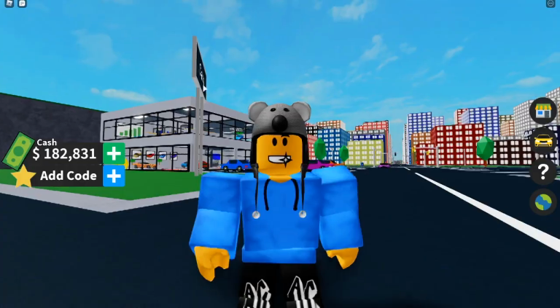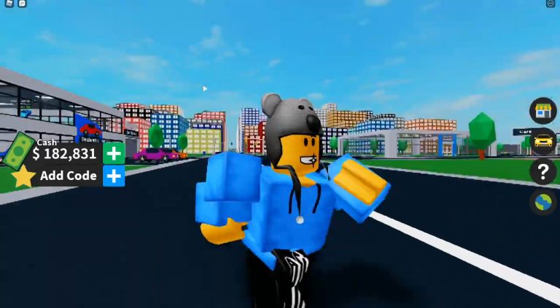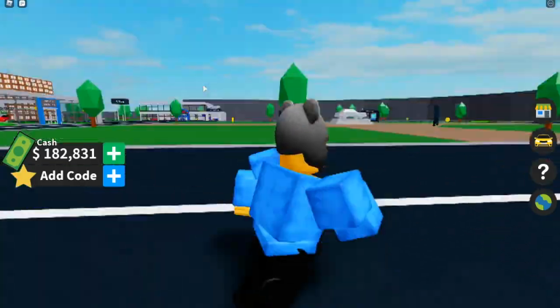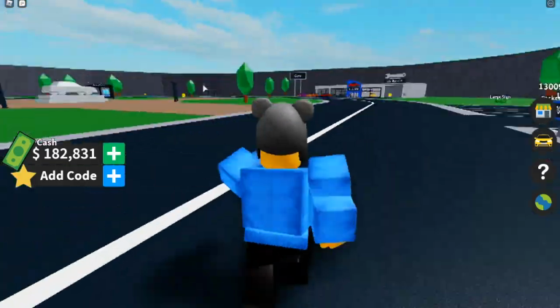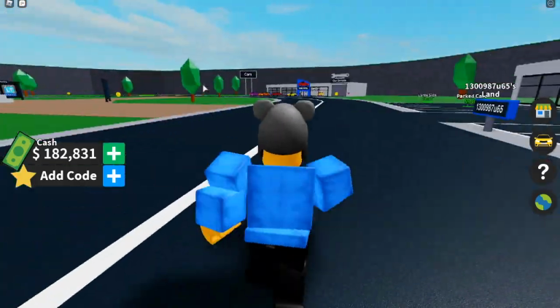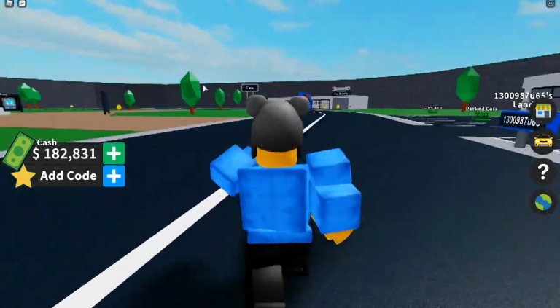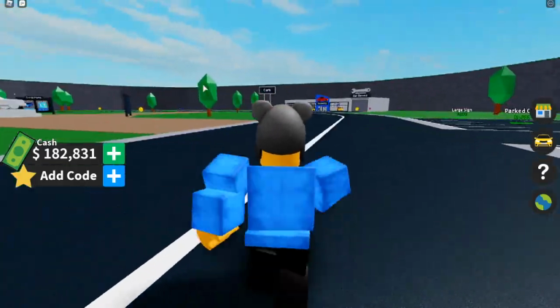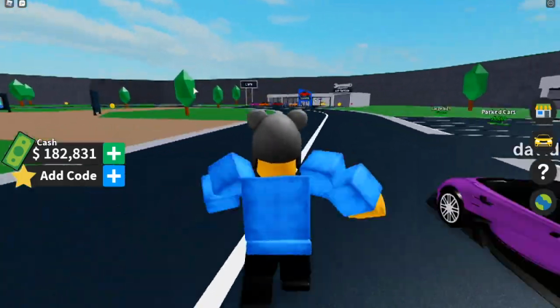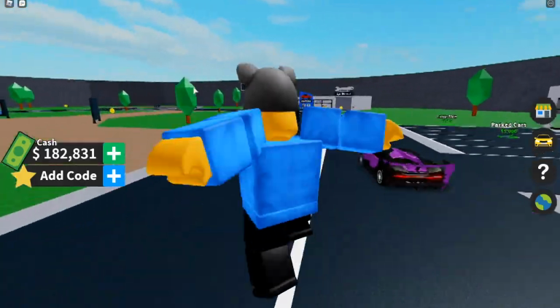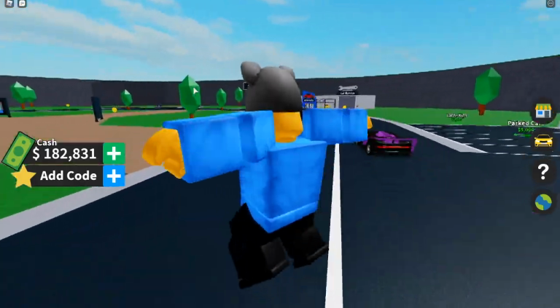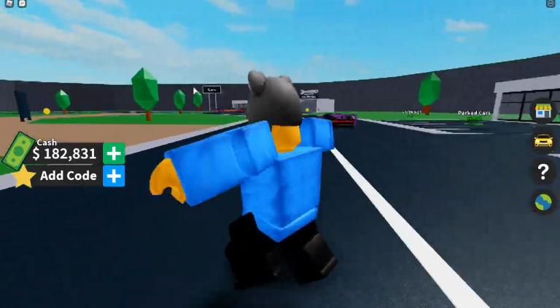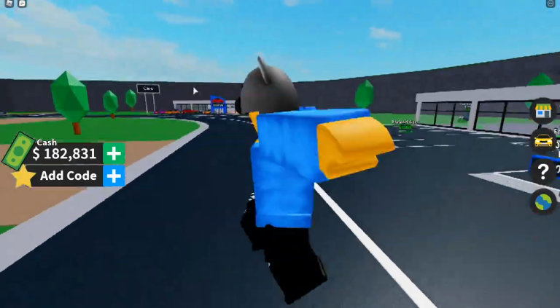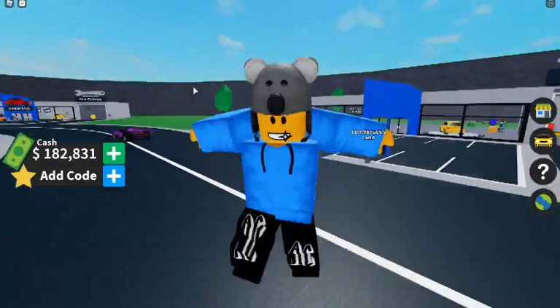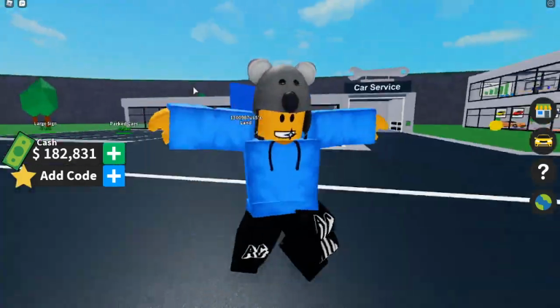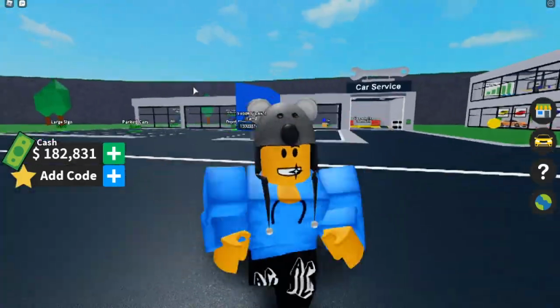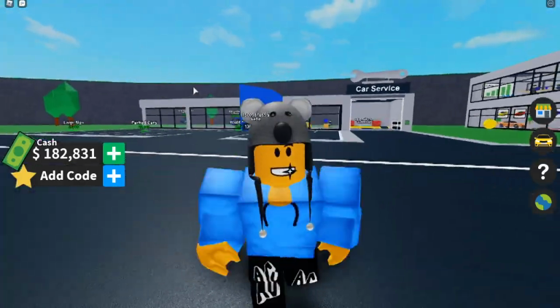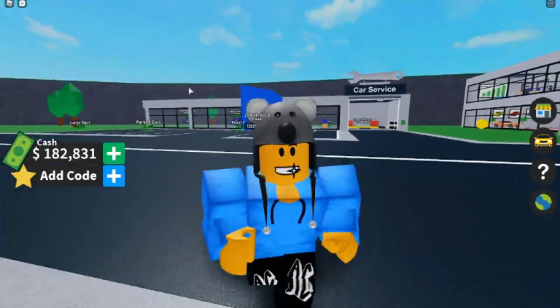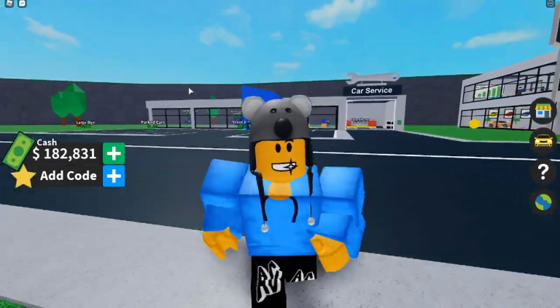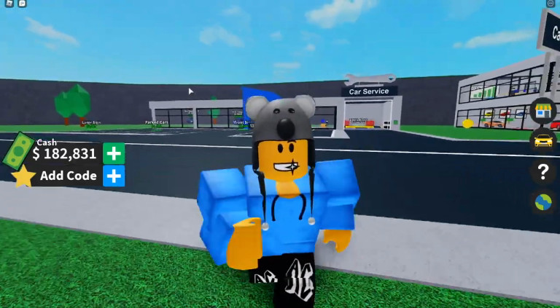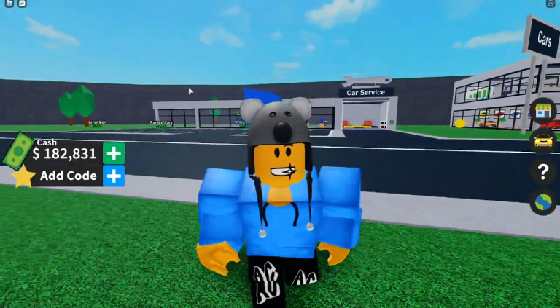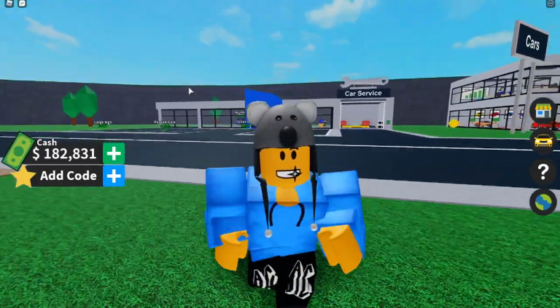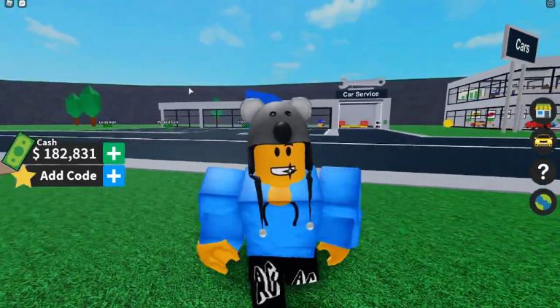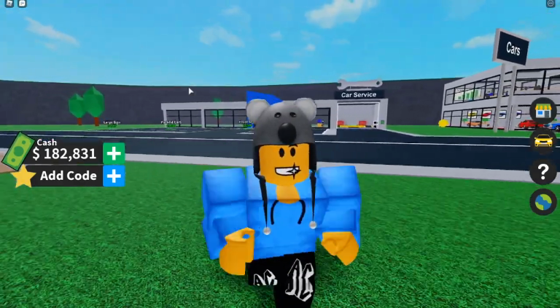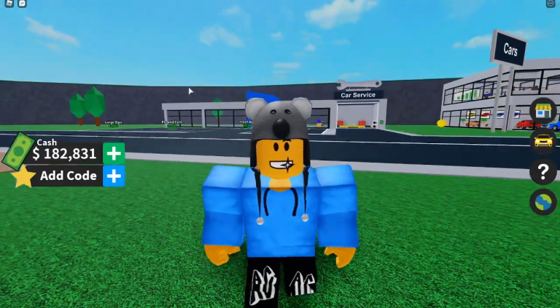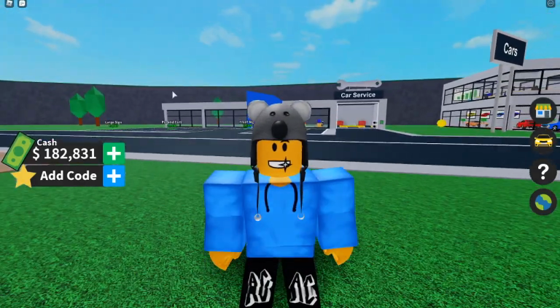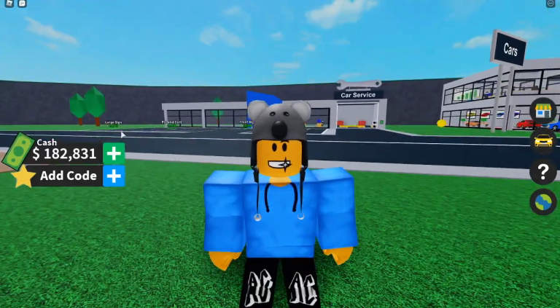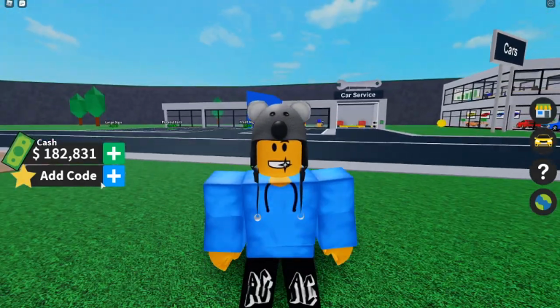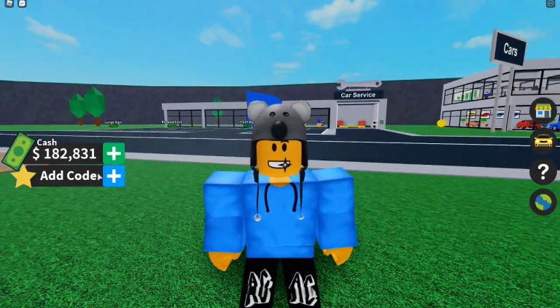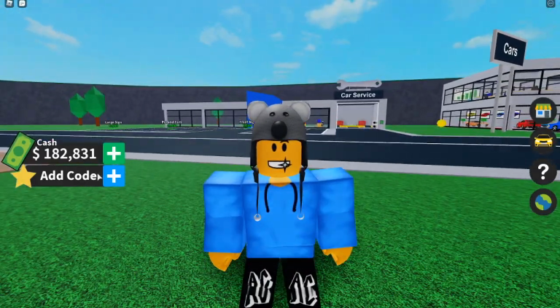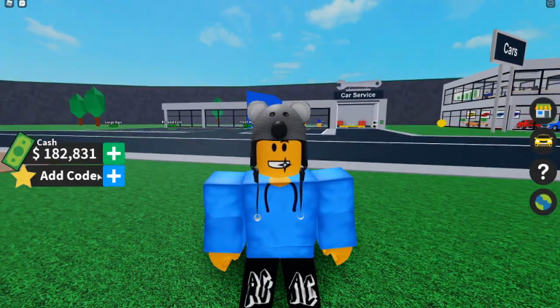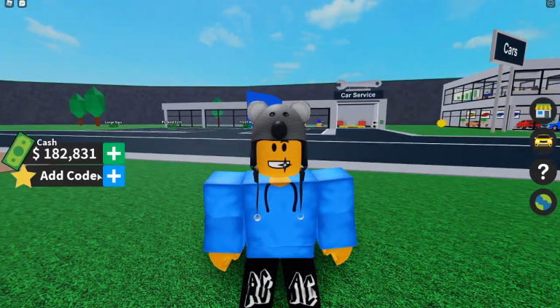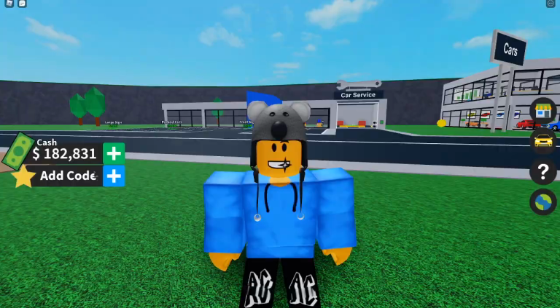Welcome to Austin Challenges! In today's video we got some amazing vehicle tycoon codes. Let's go over them right now.